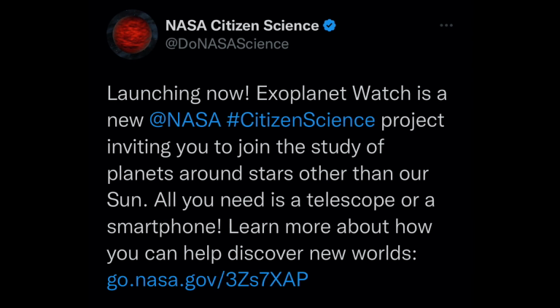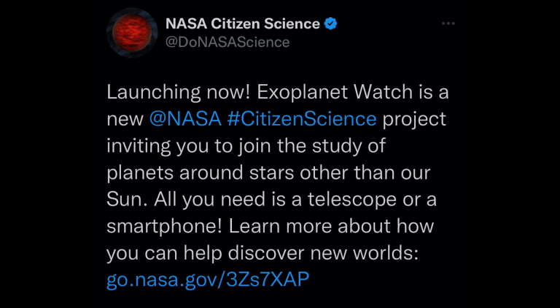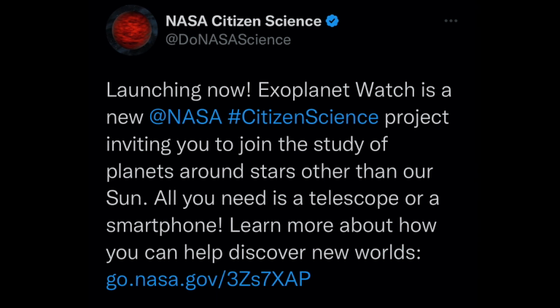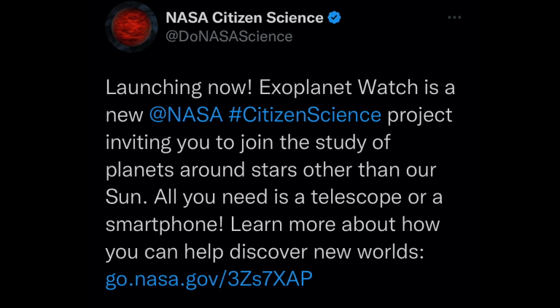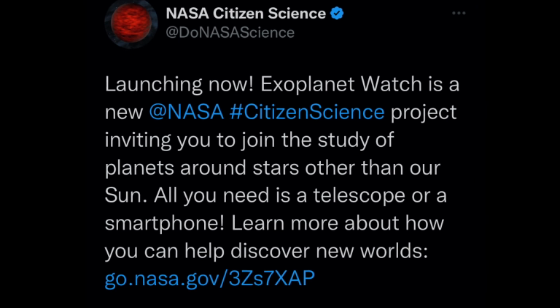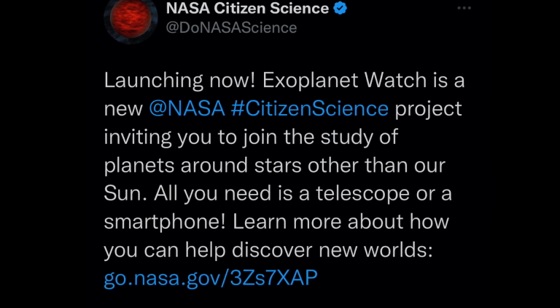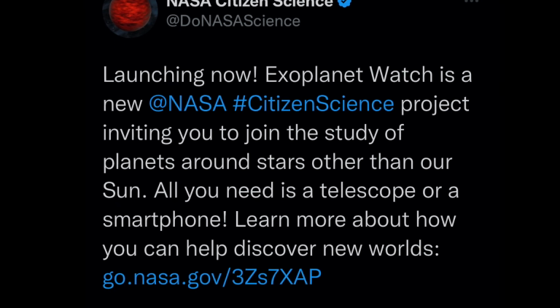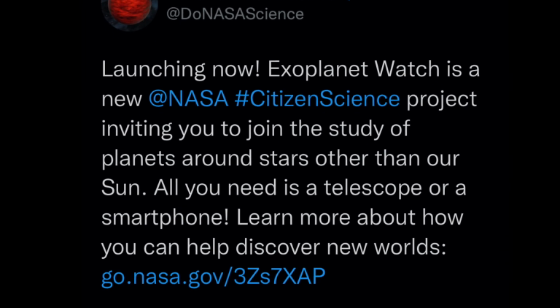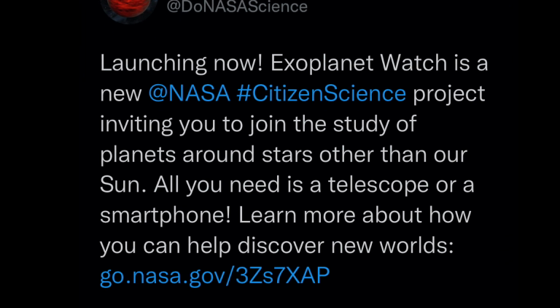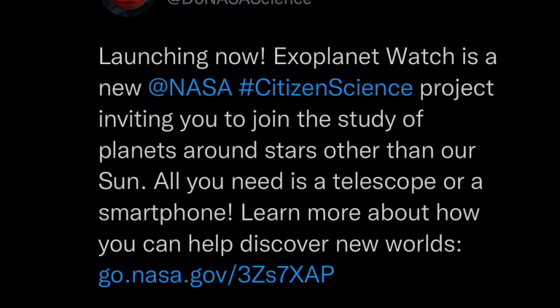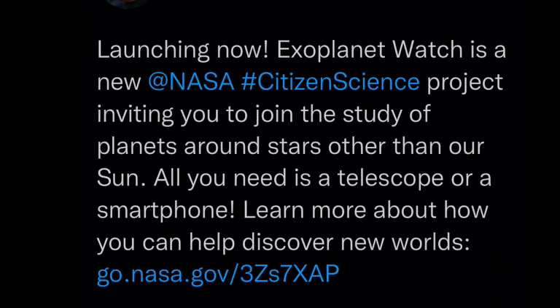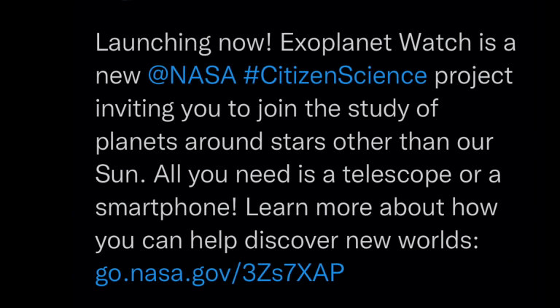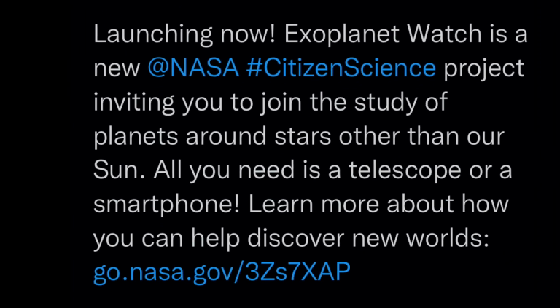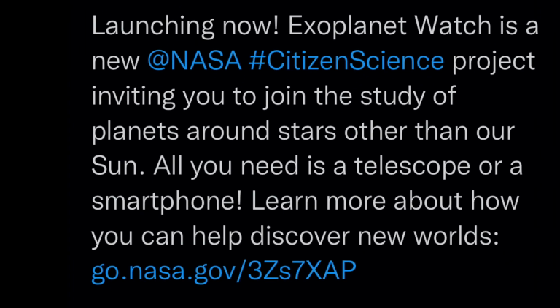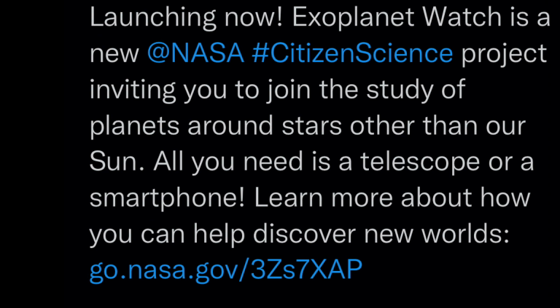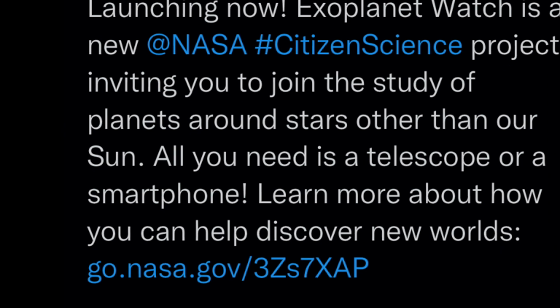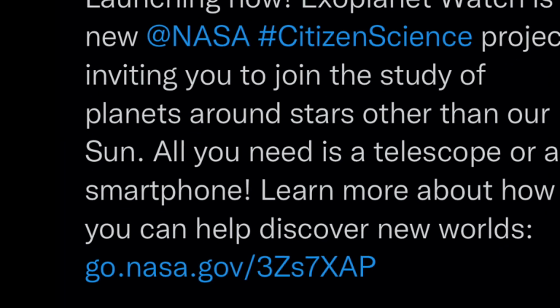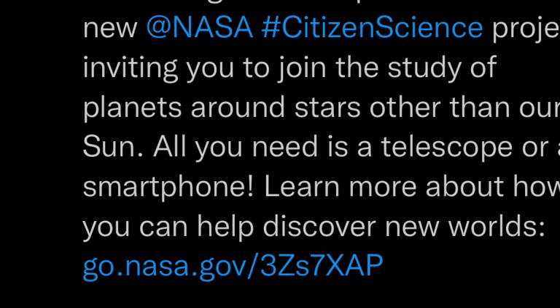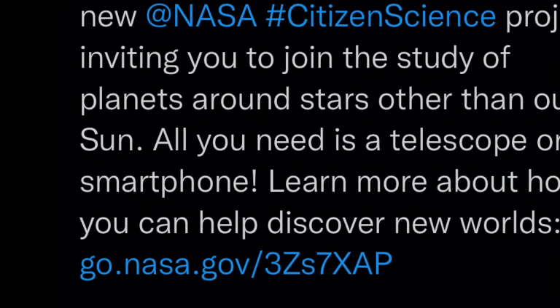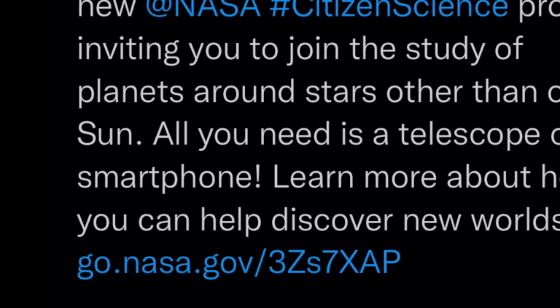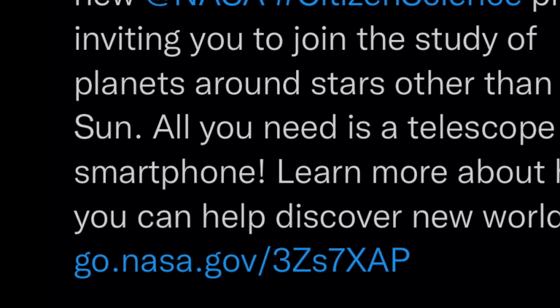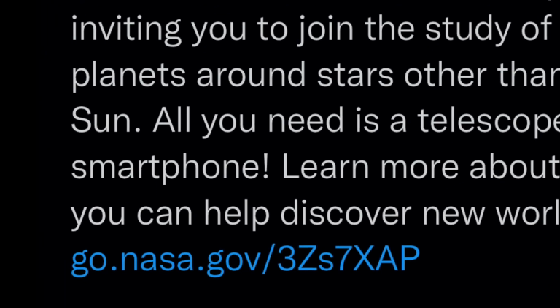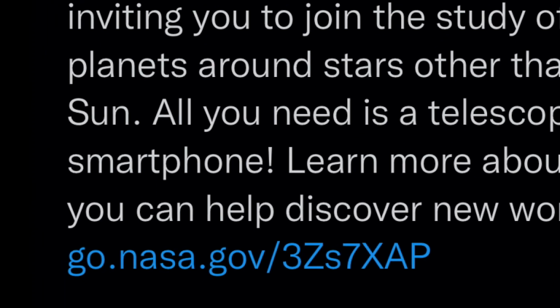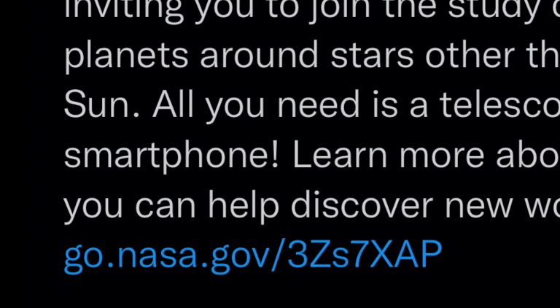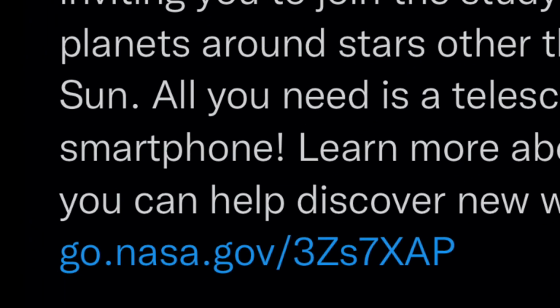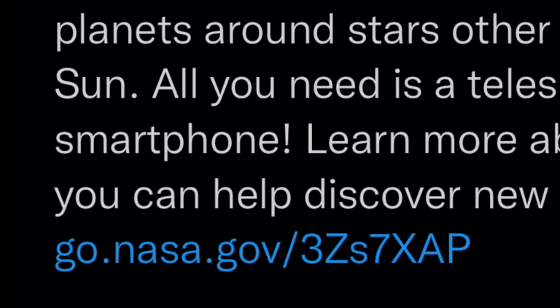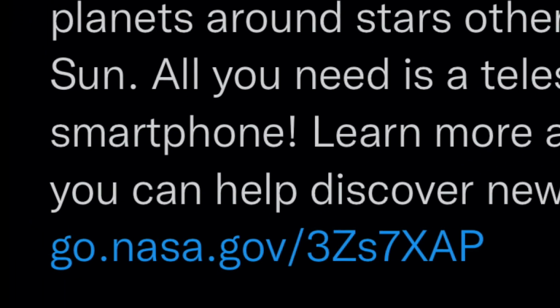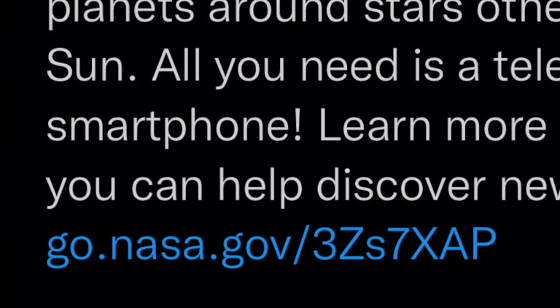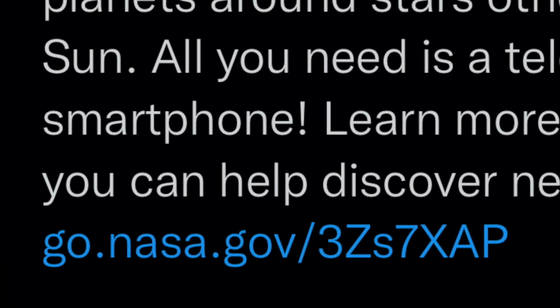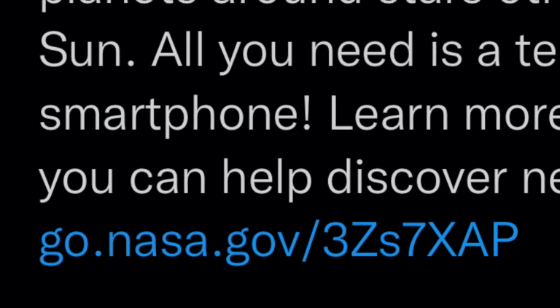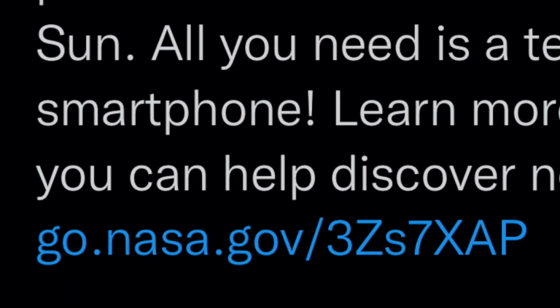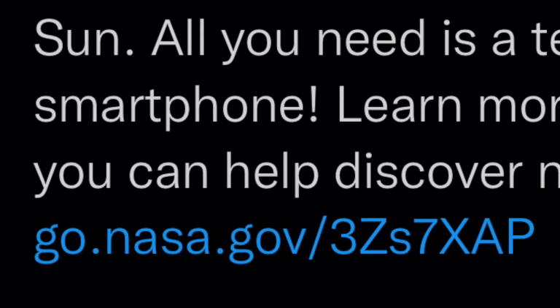If you'd like to be a NASA citizen scientist, I'll add the link to this video's description so you can check it out for yourself. Go NASA, you guys rock!